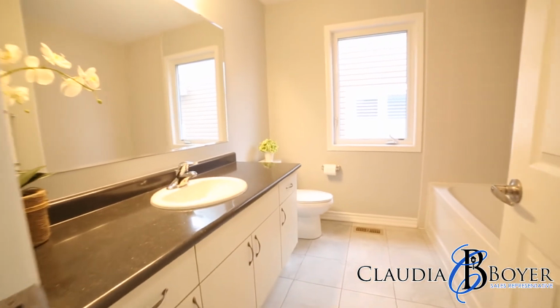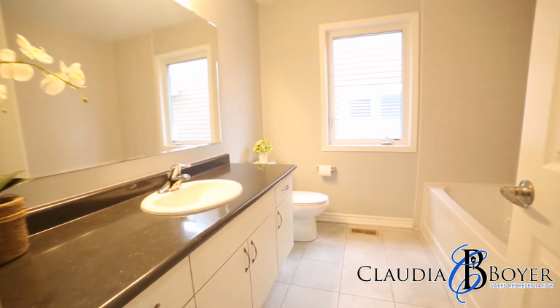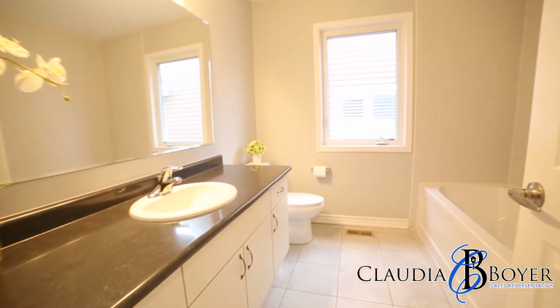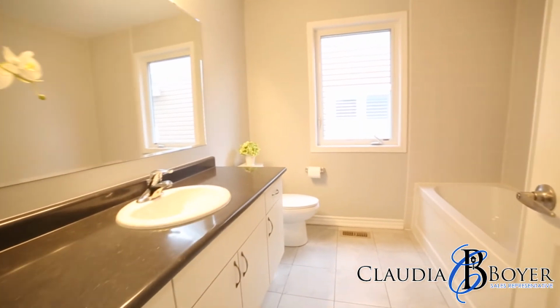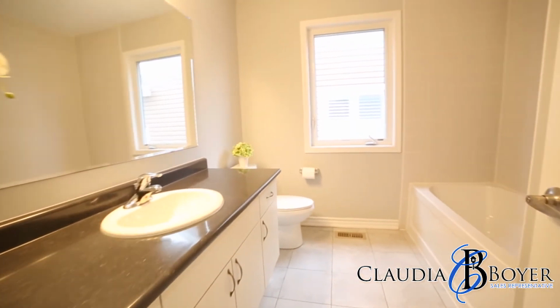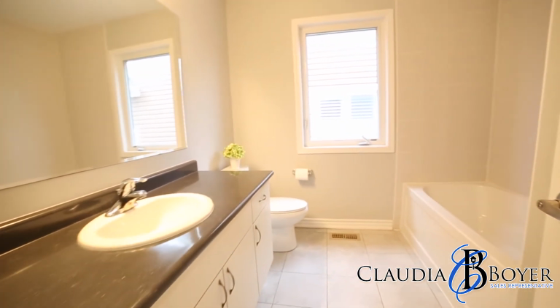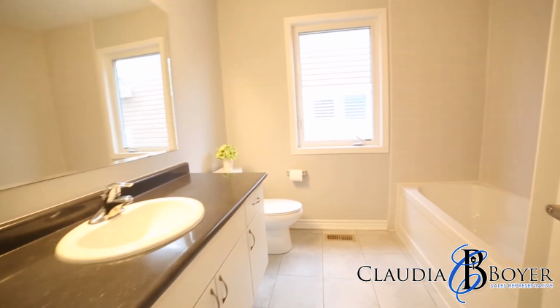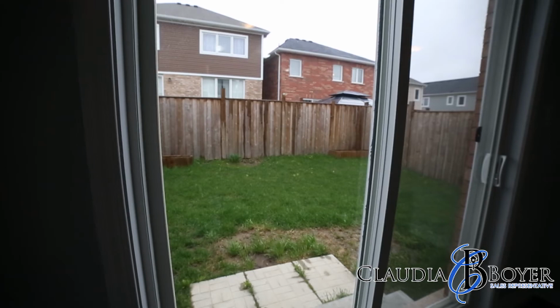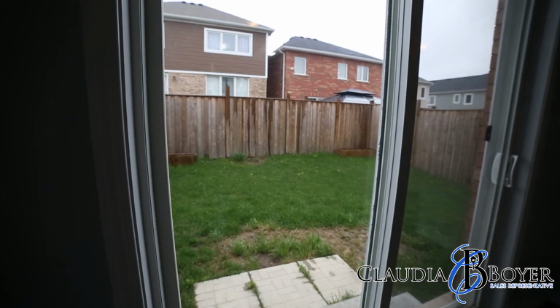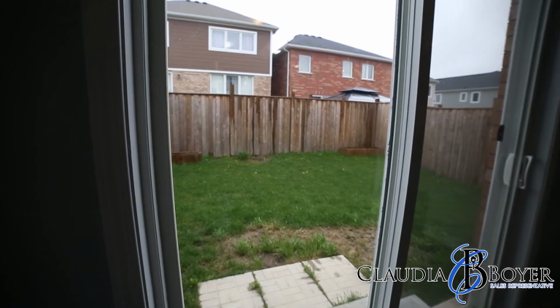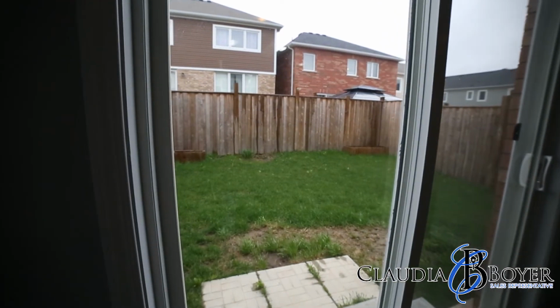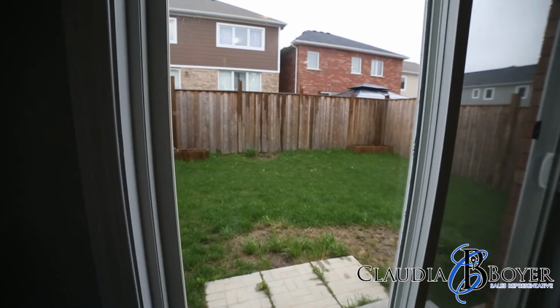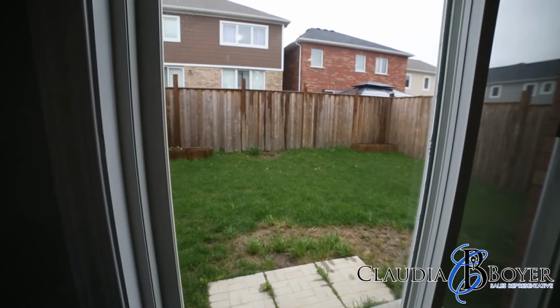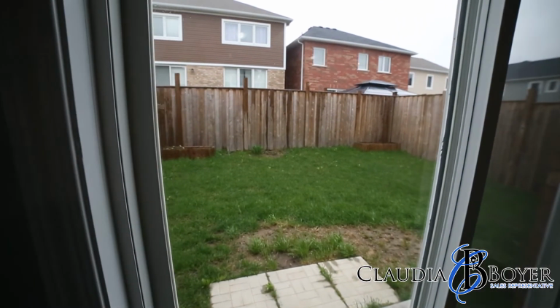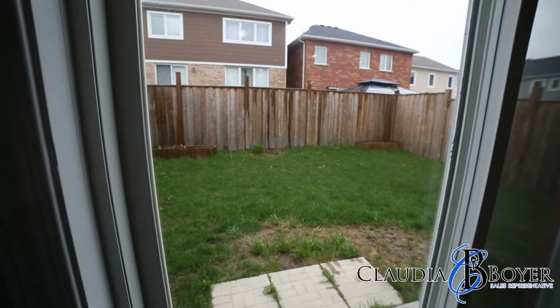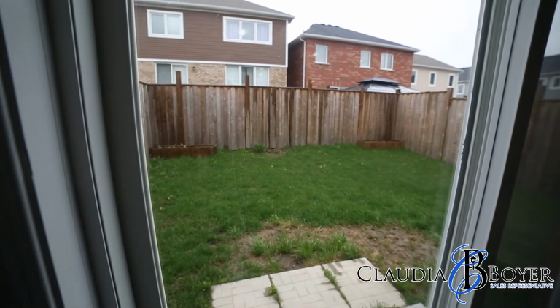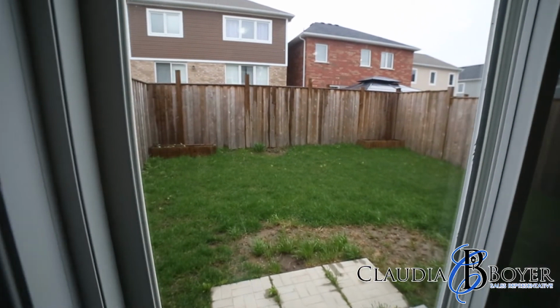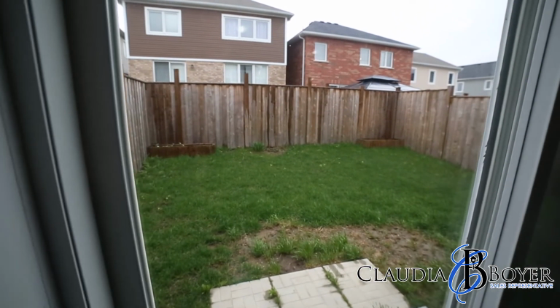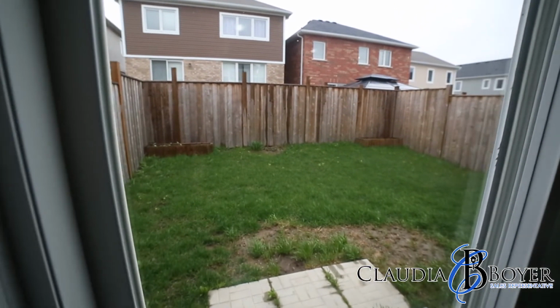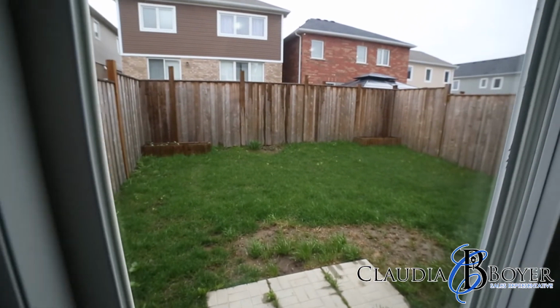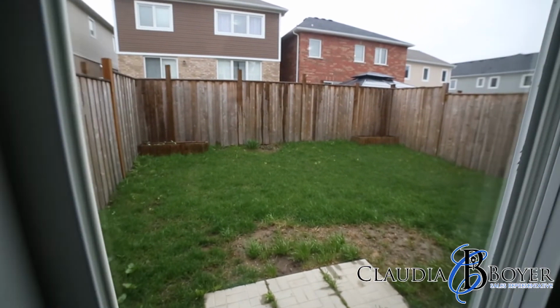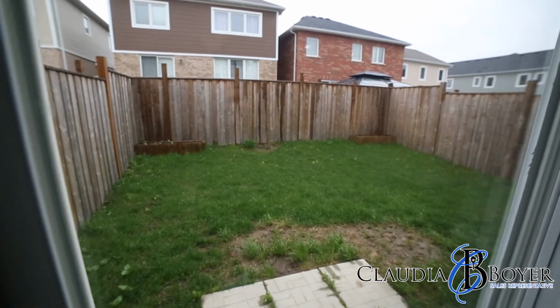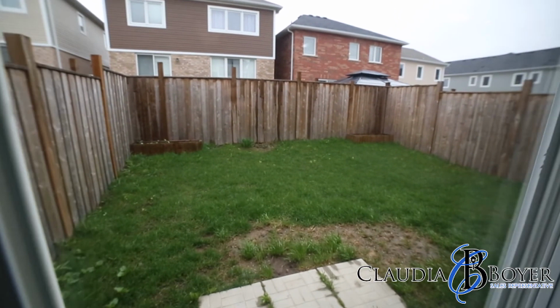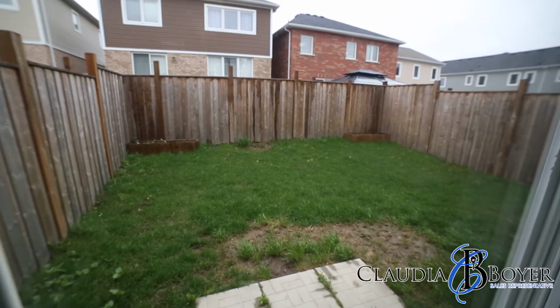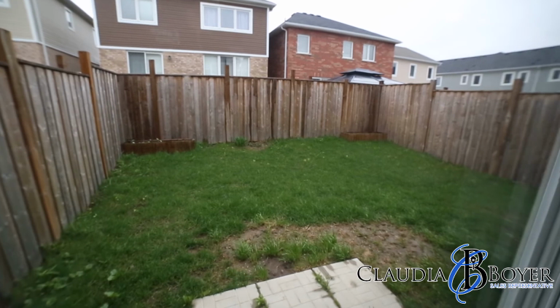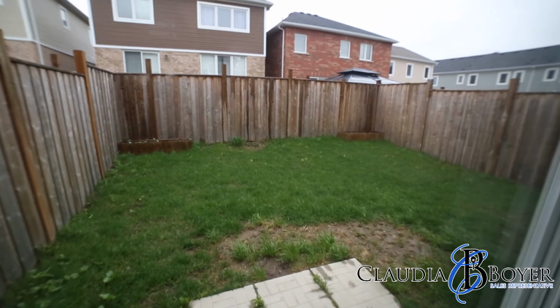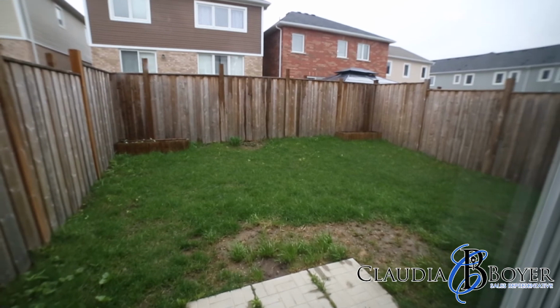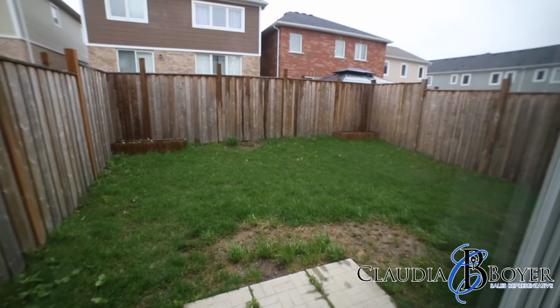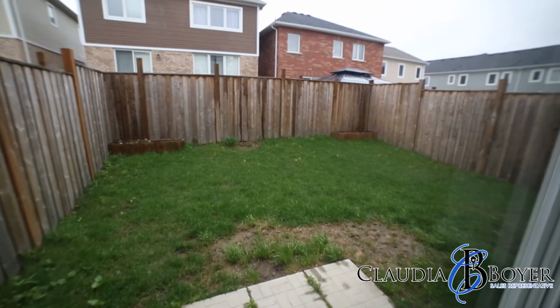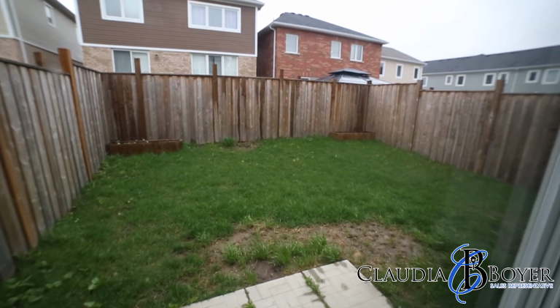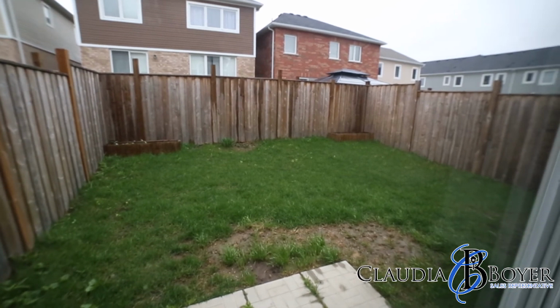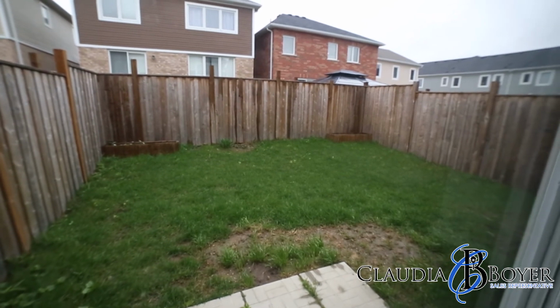The backyard is fully fenced and ready for you and your family to enjoy some barbecues this summer.